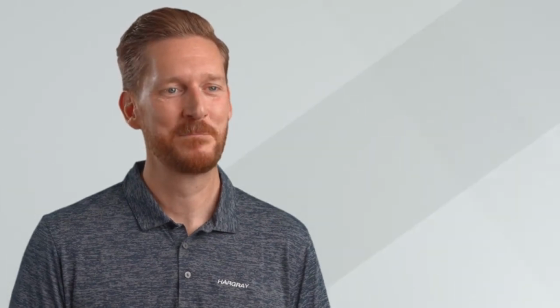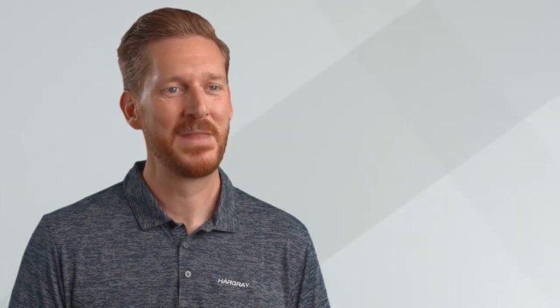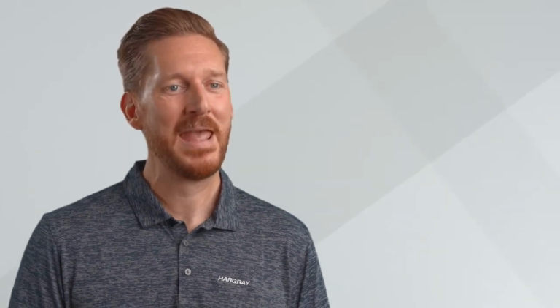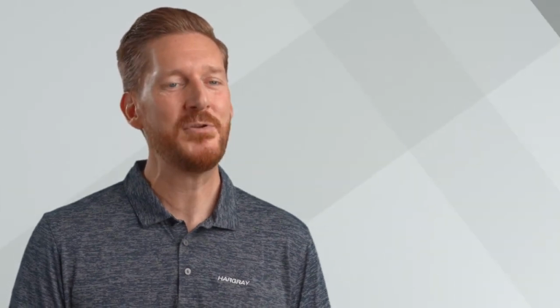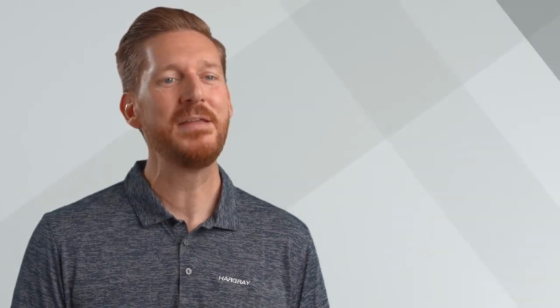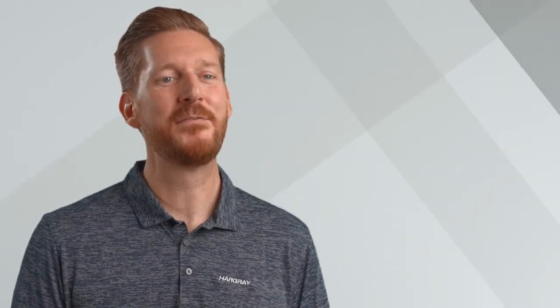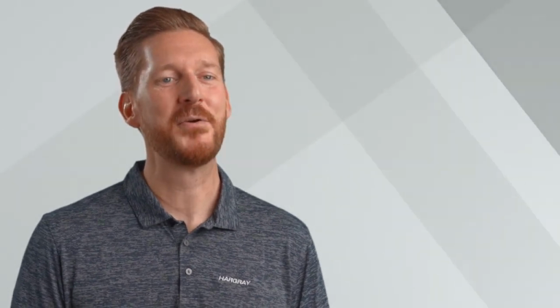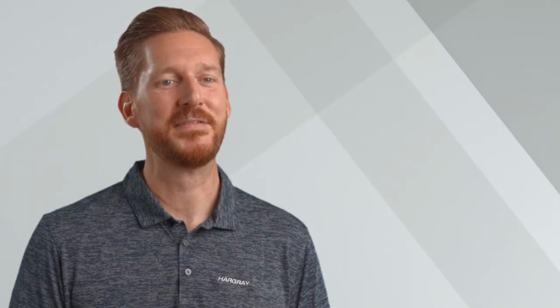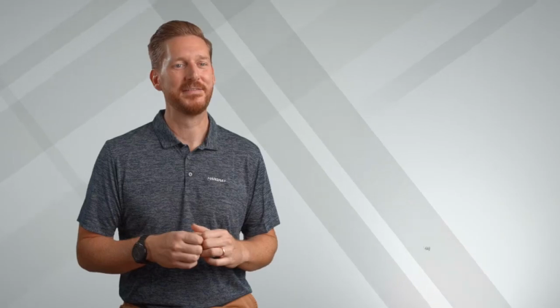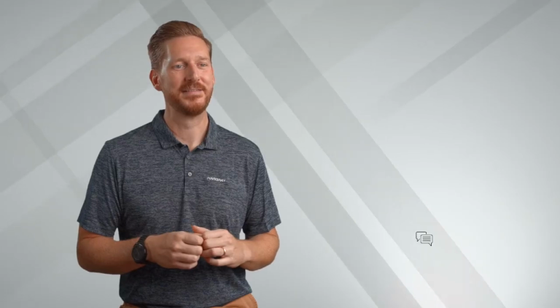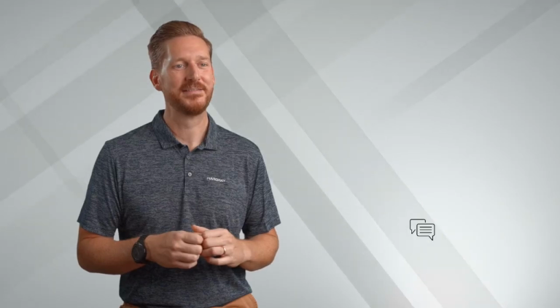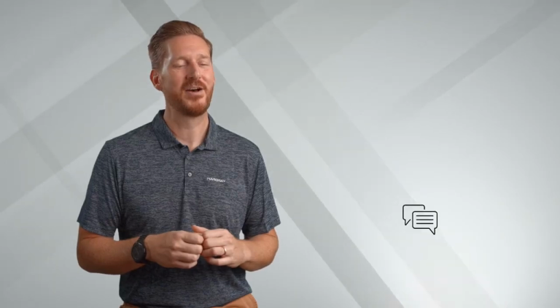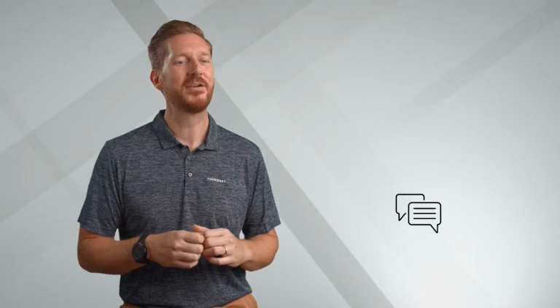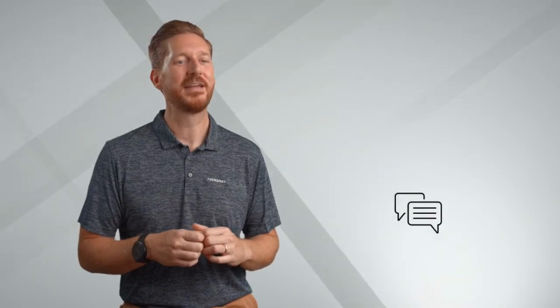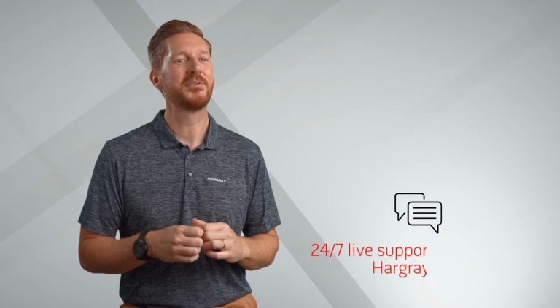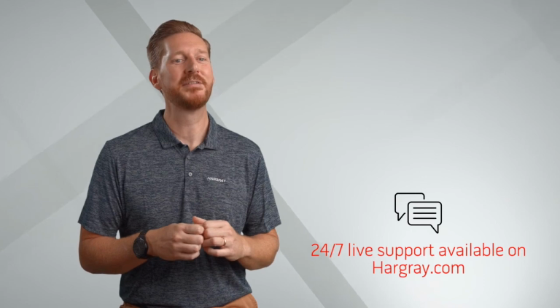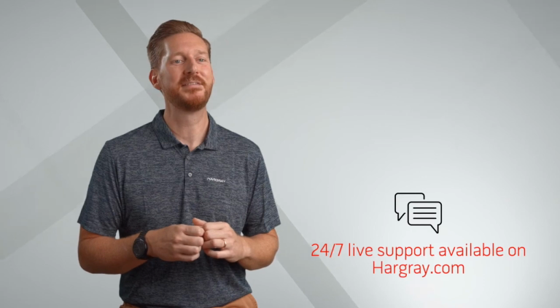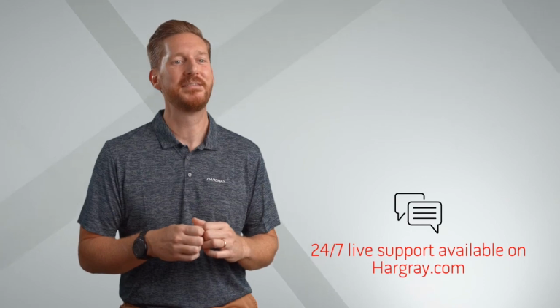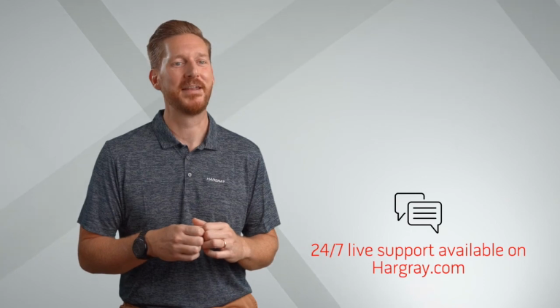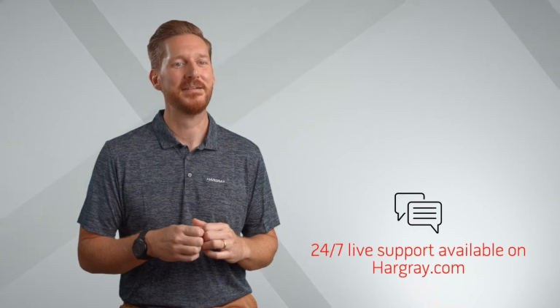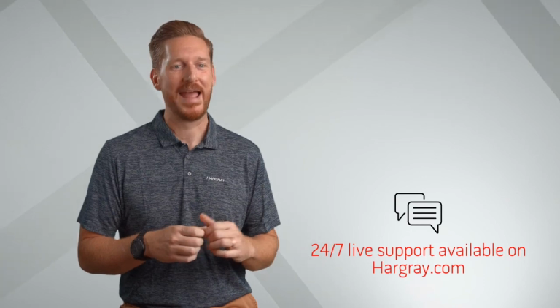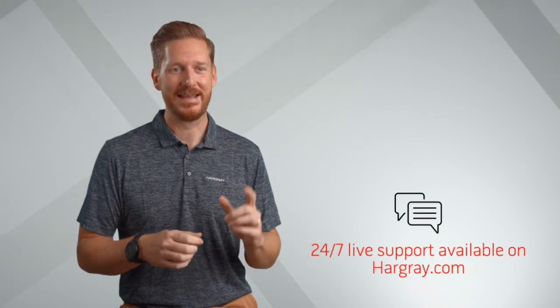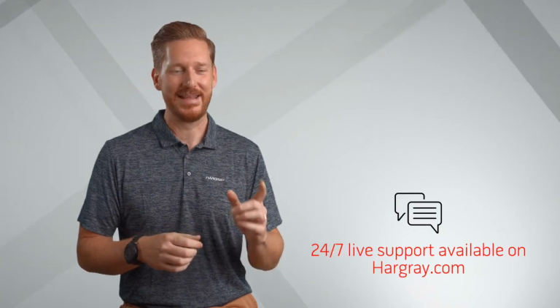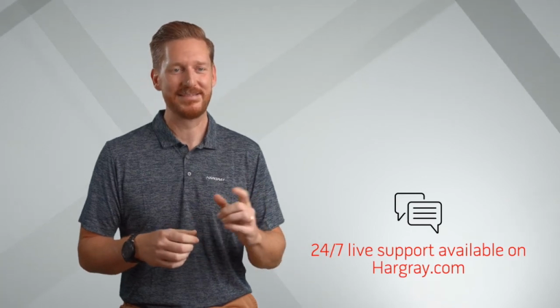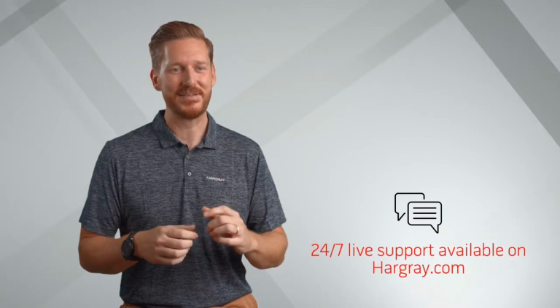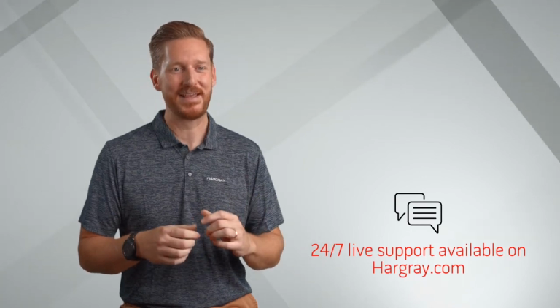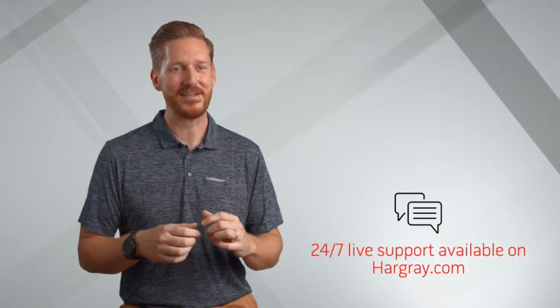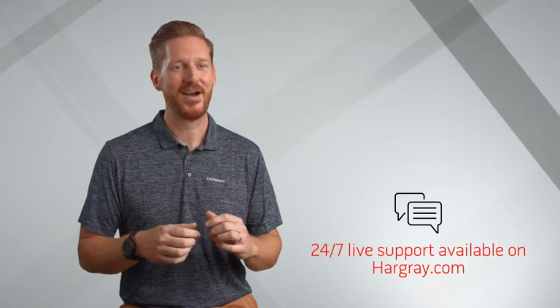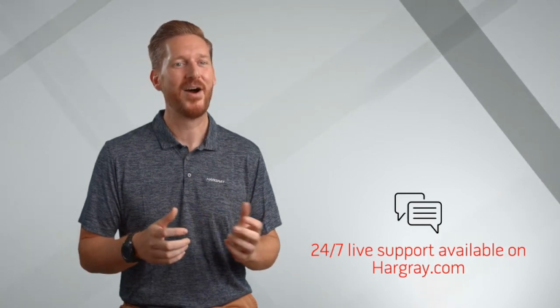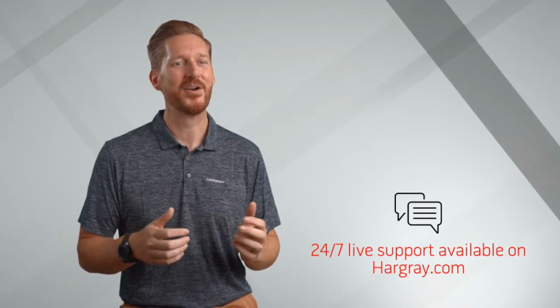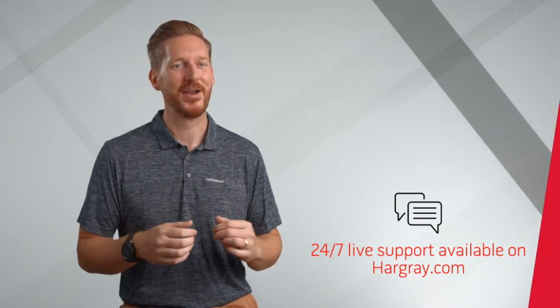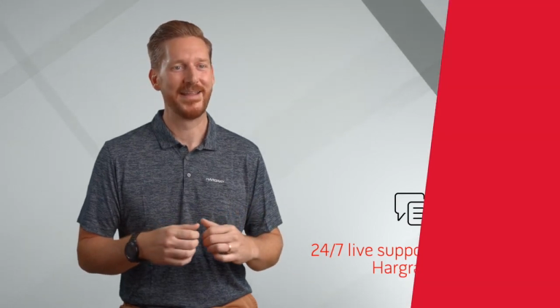If you need further assistance, call our Technical Assistance Center at 877-HARGRAVE.